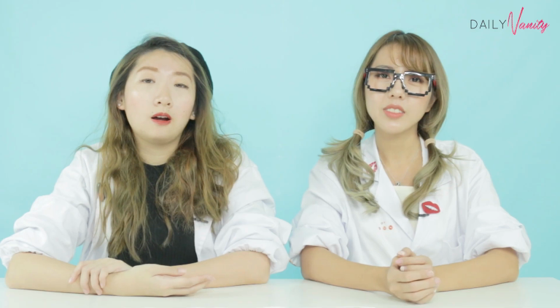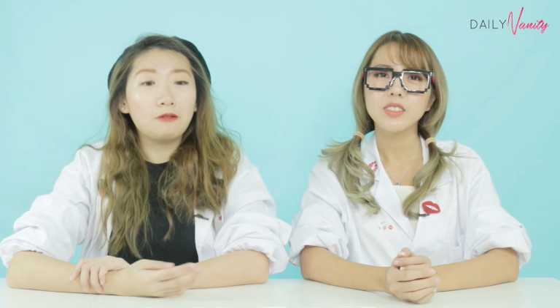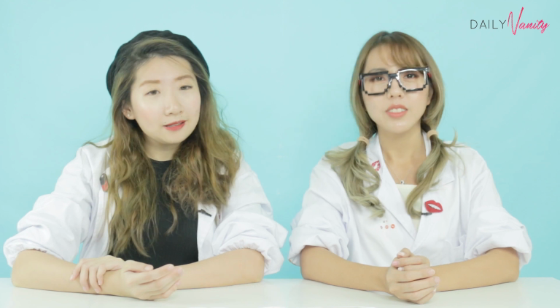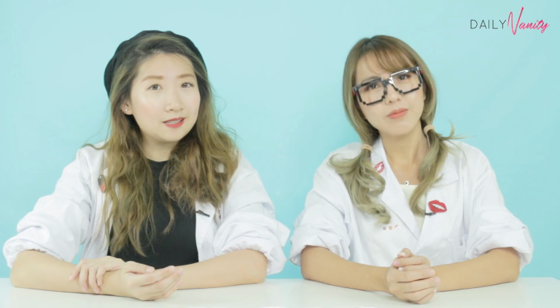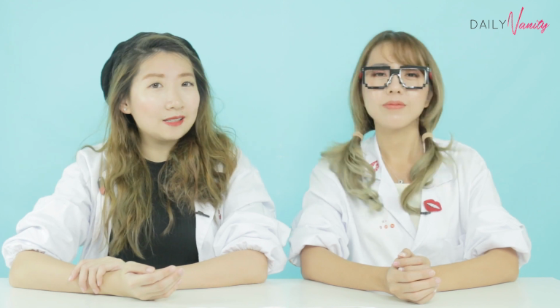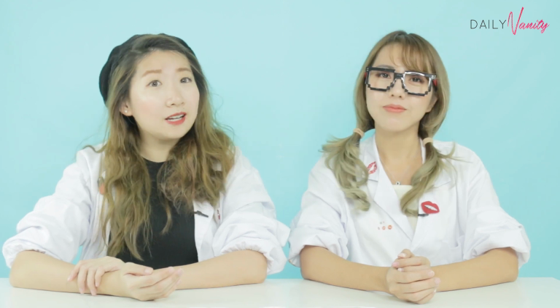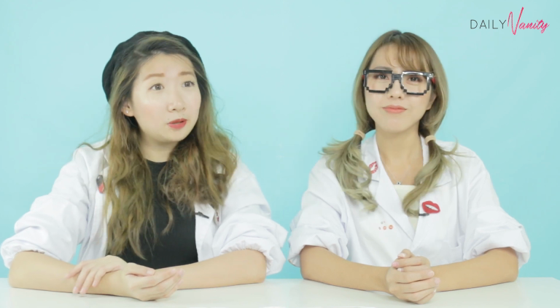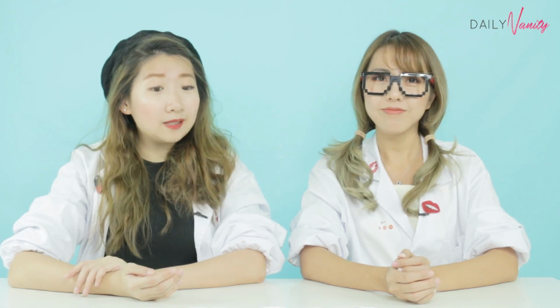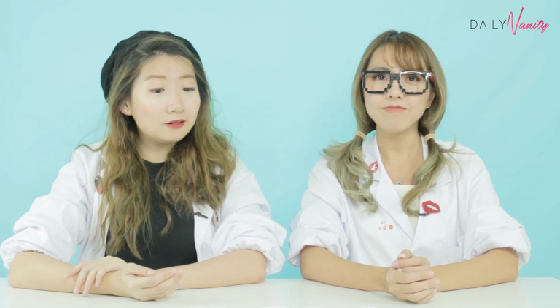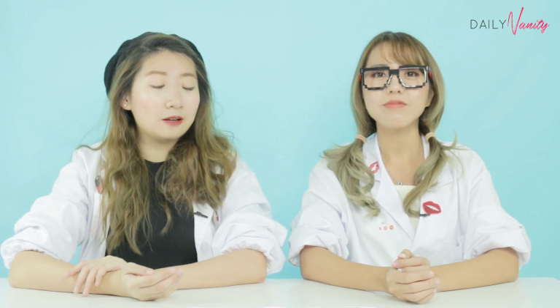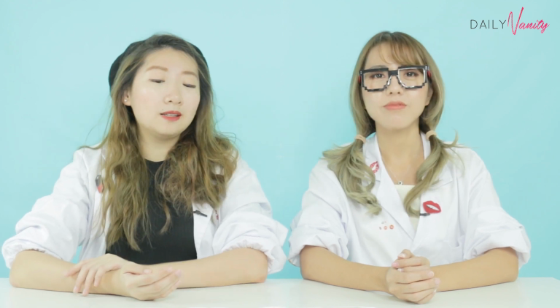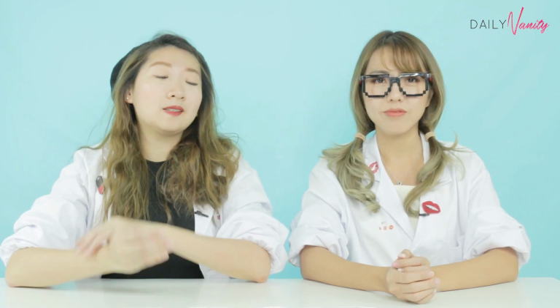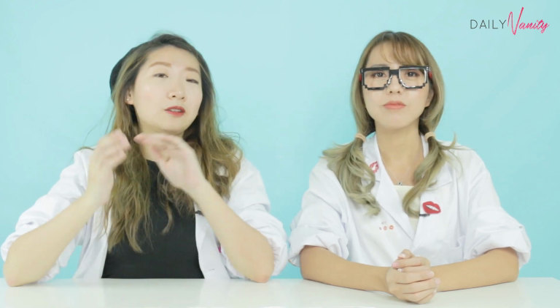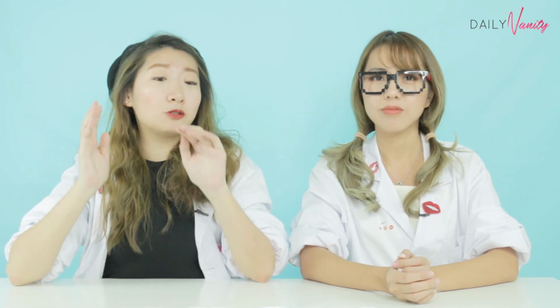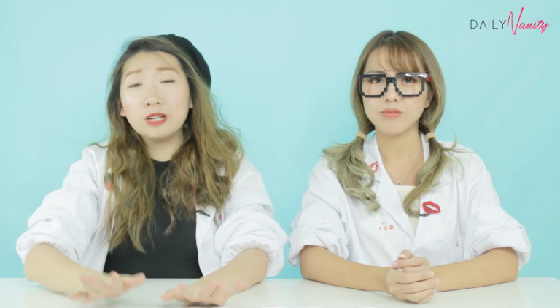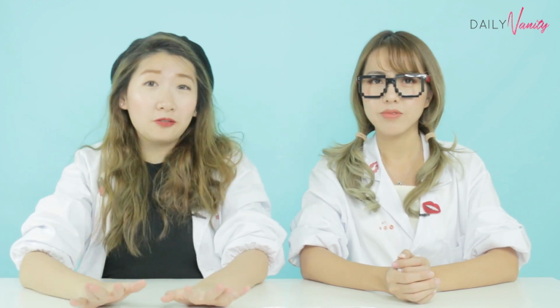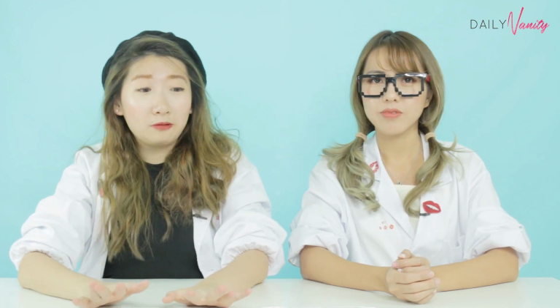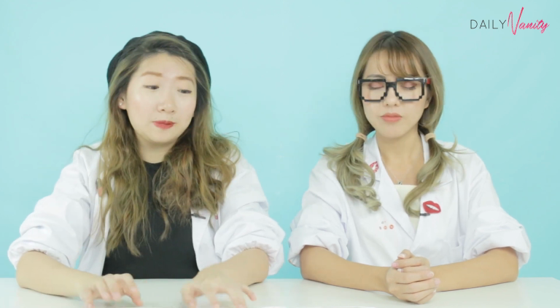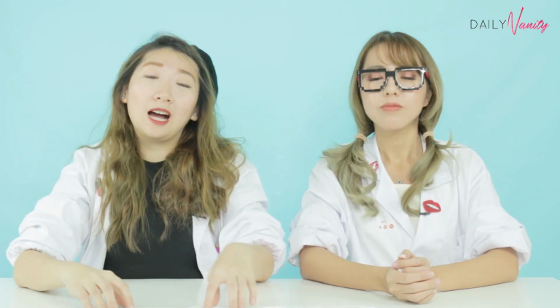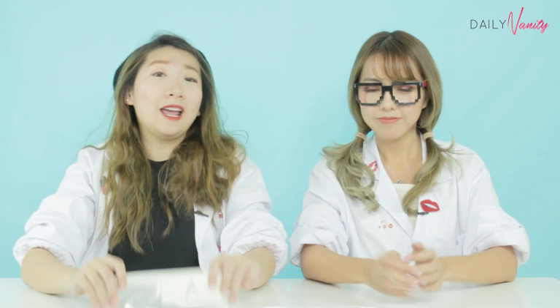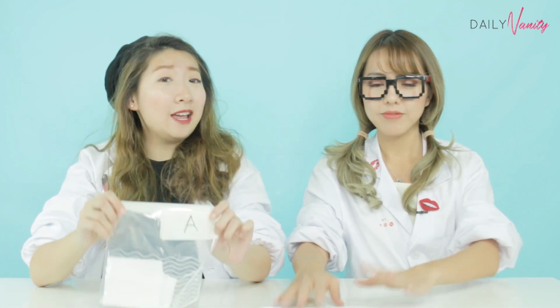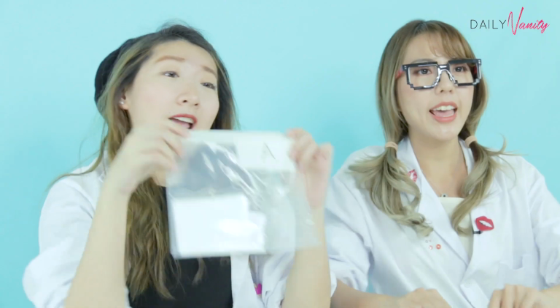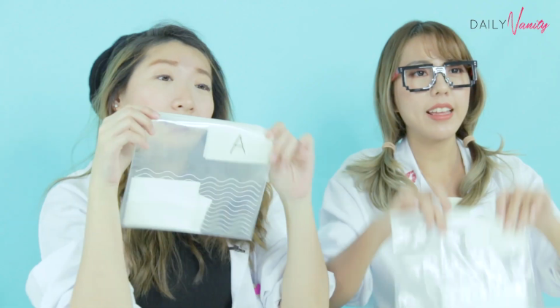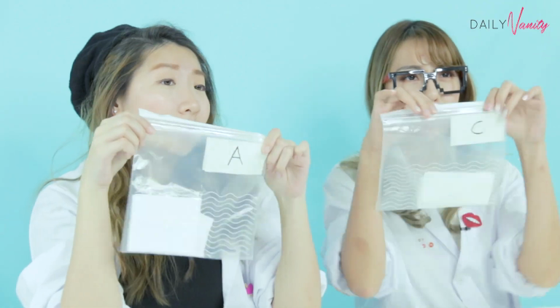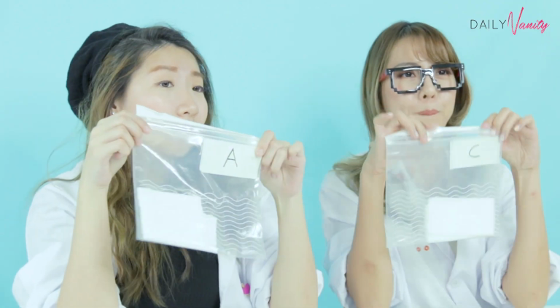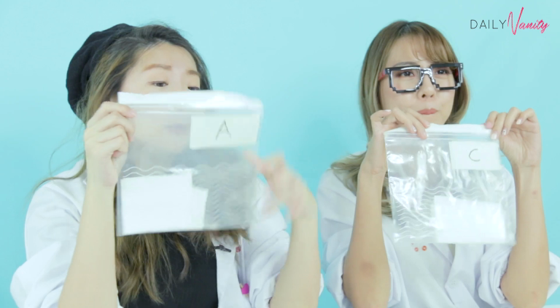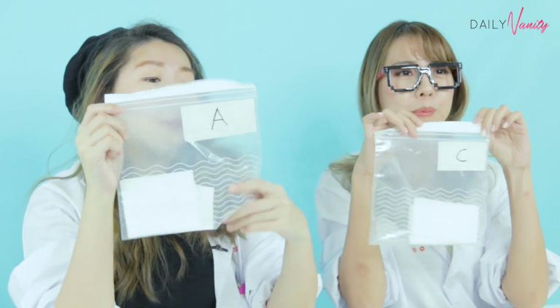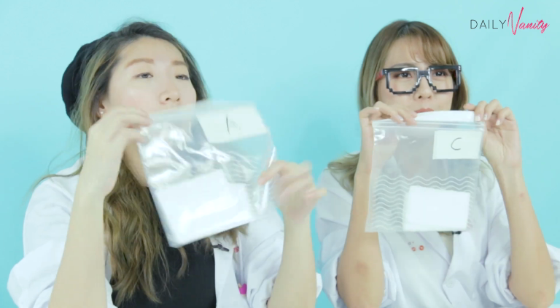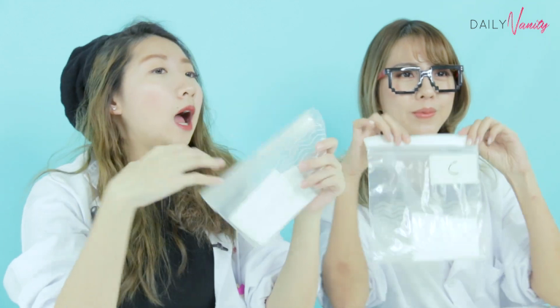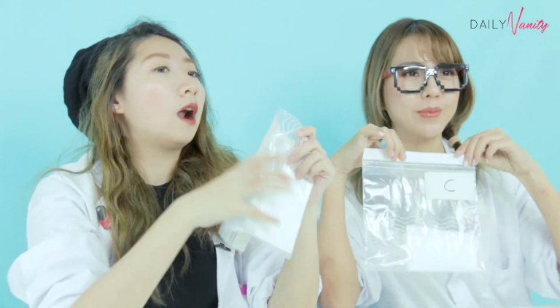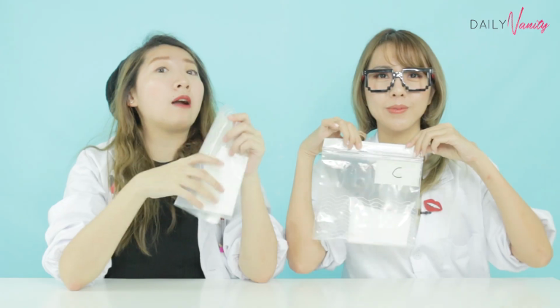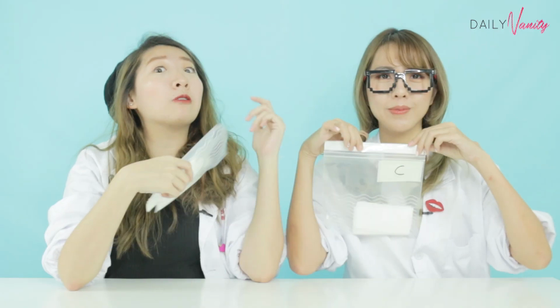Alright, so as you guys can tell from the results, the ones that took three different wipes are A and B, so they are out.